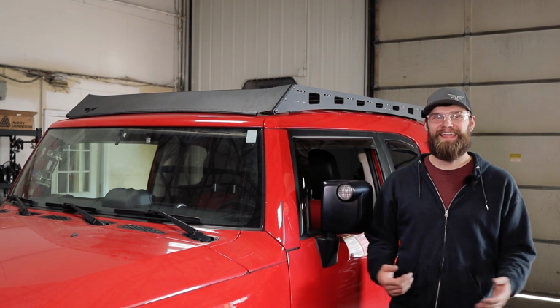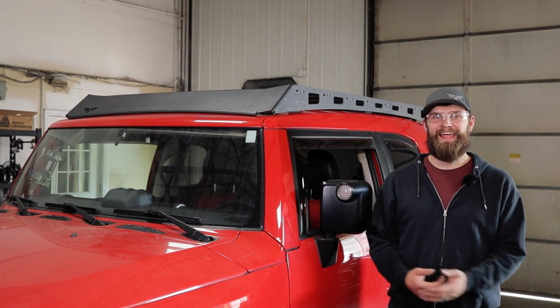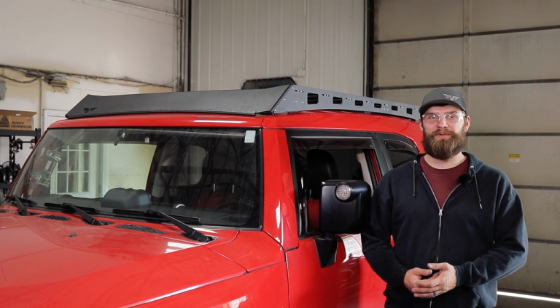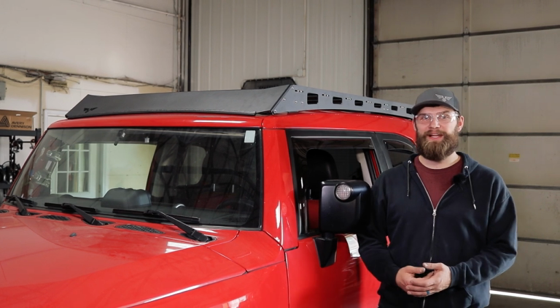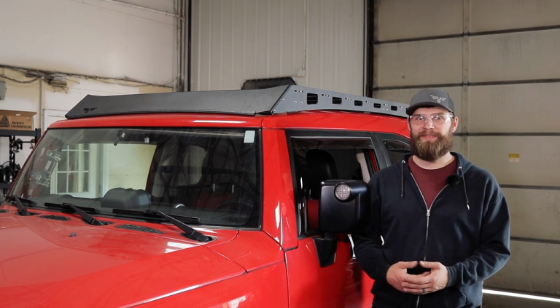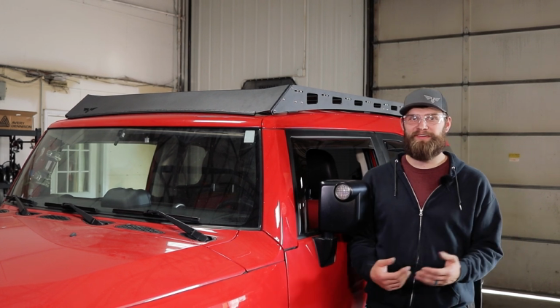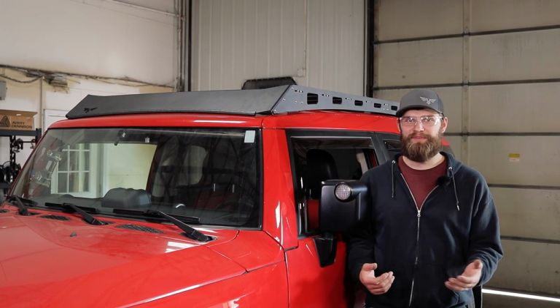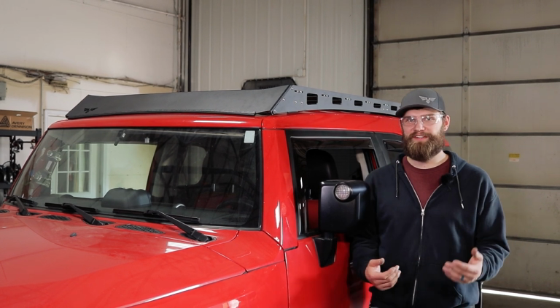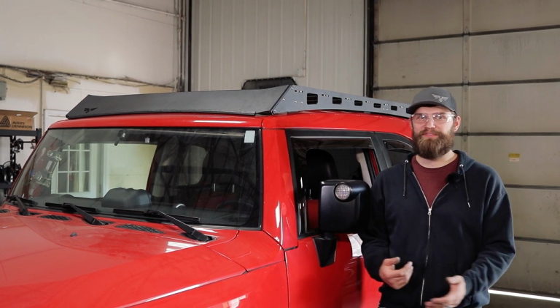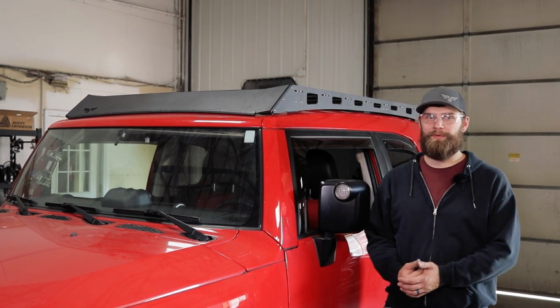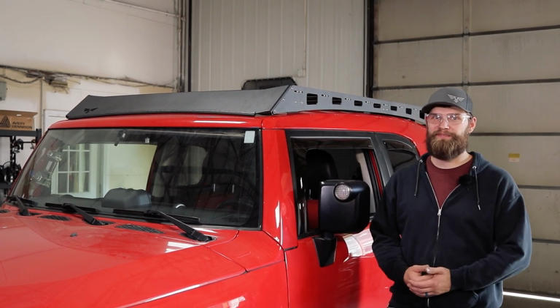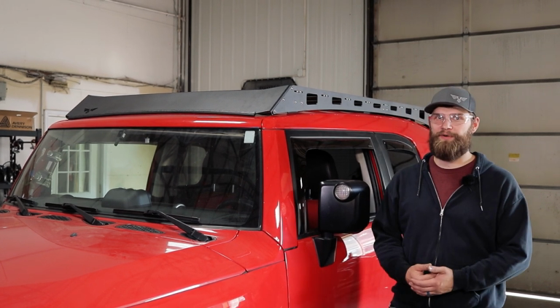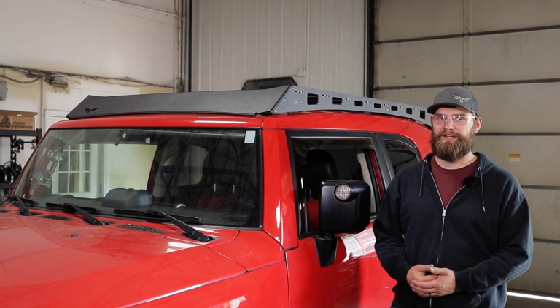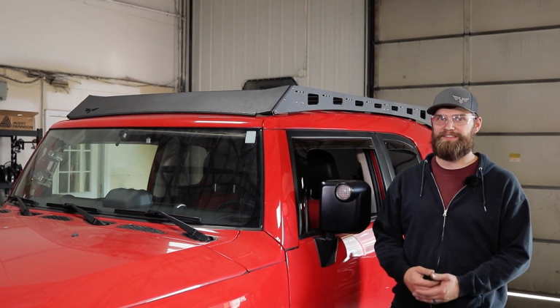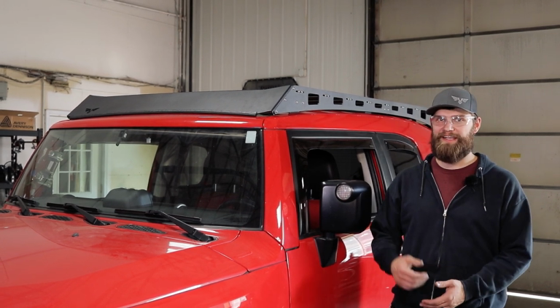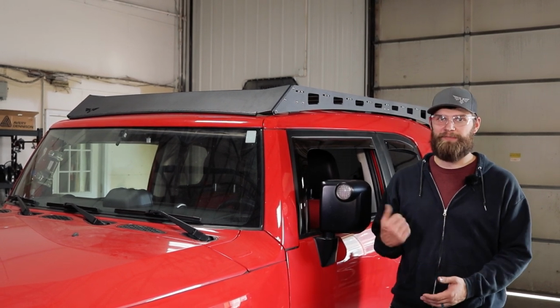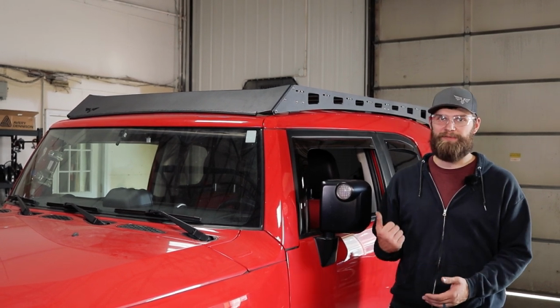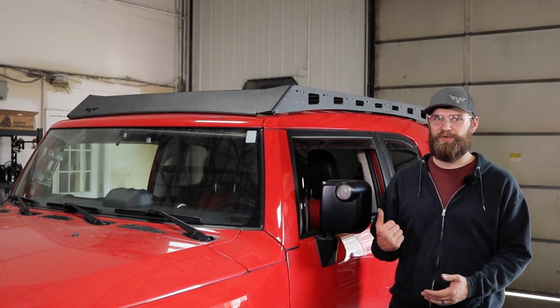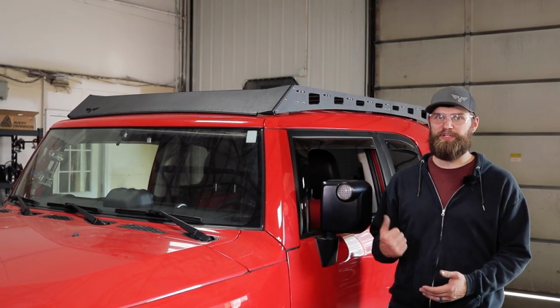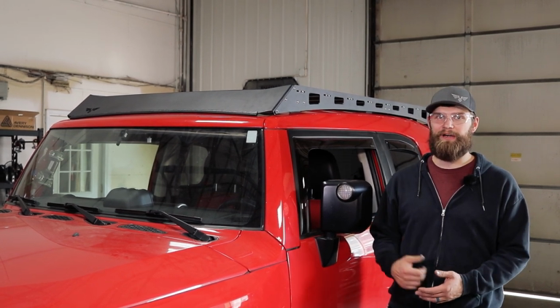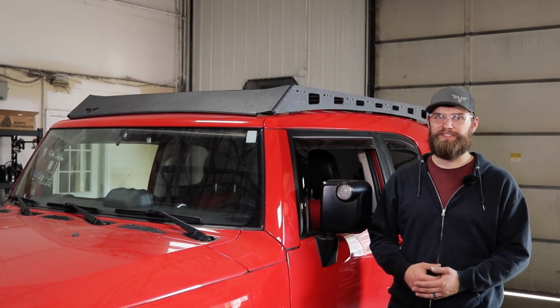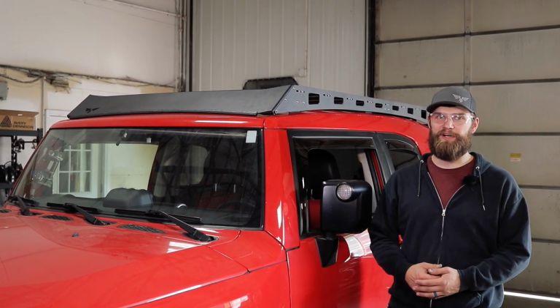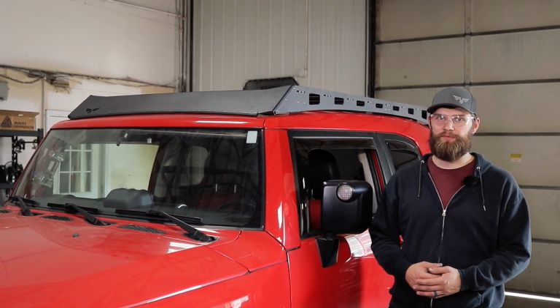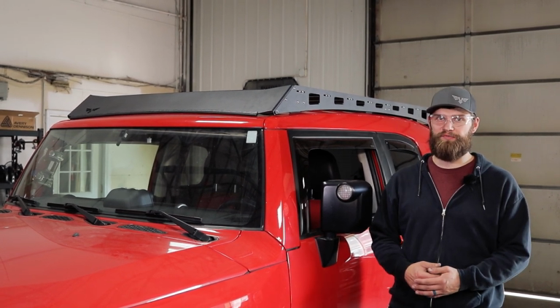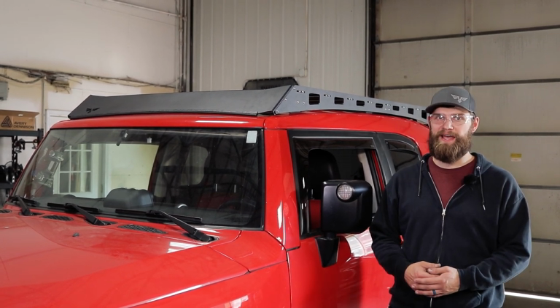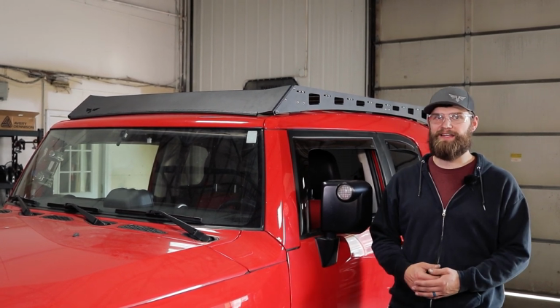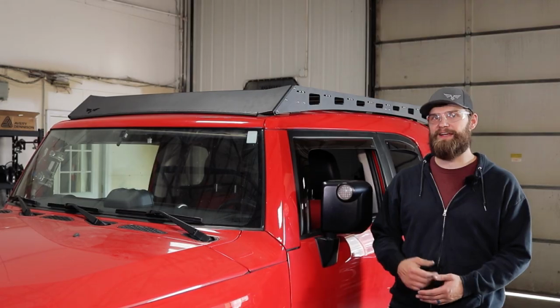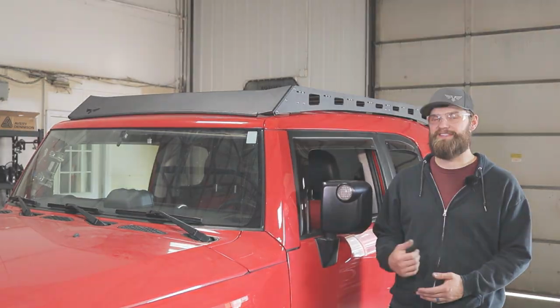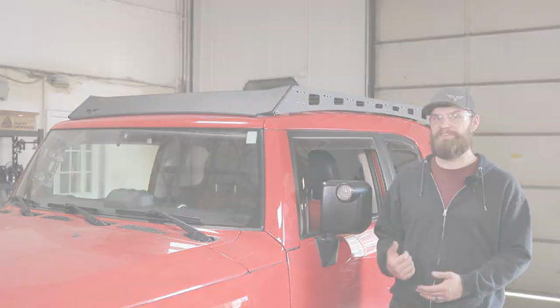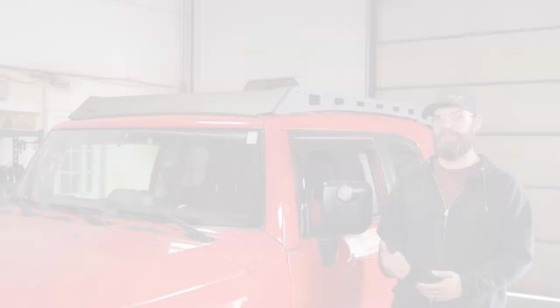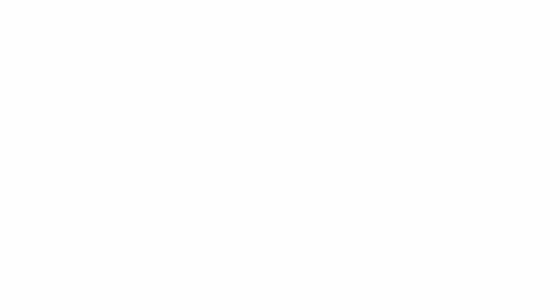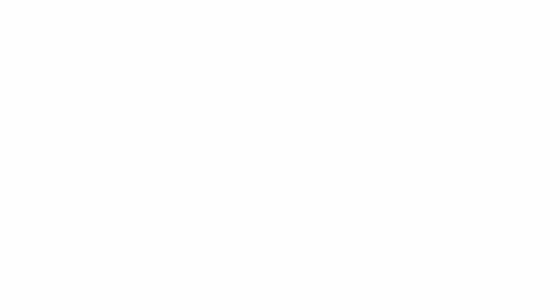Hey everyone, I'm Kevin with Victory 4x4. Today I'm going to be showing you how to install a roof rack on this FJ Cruiser.